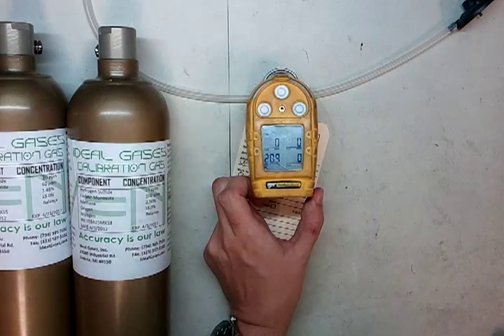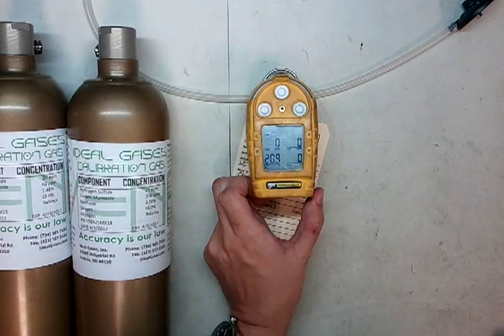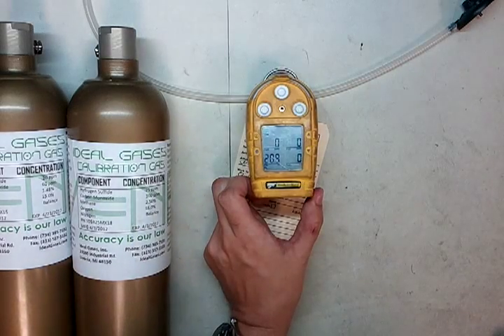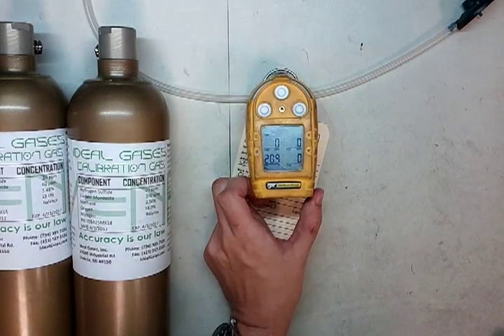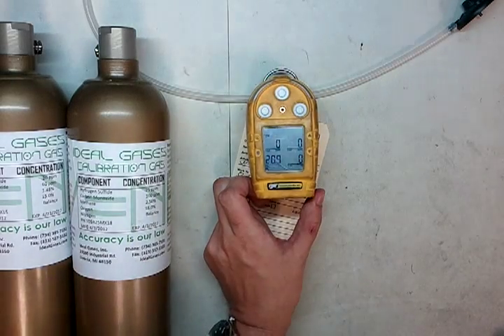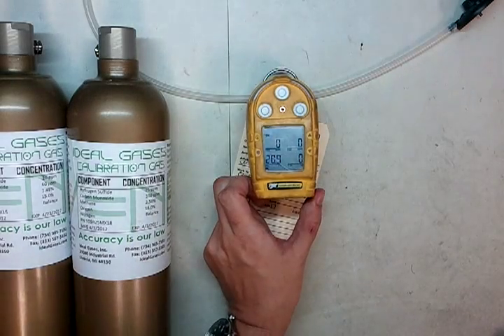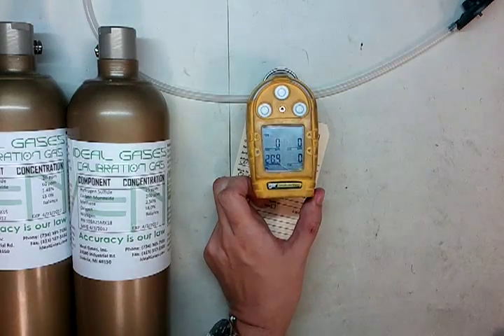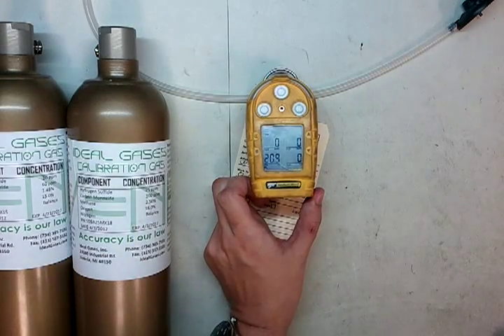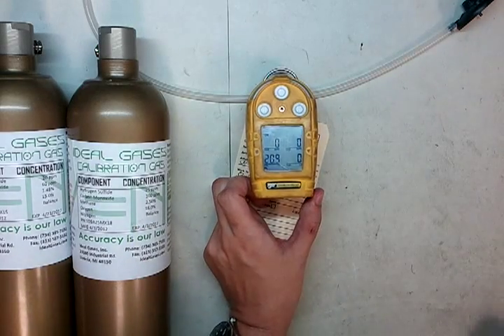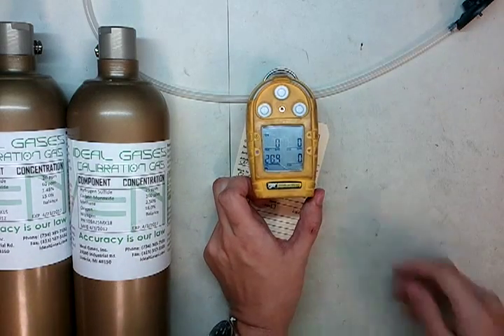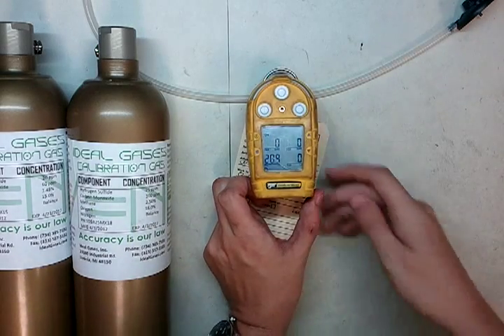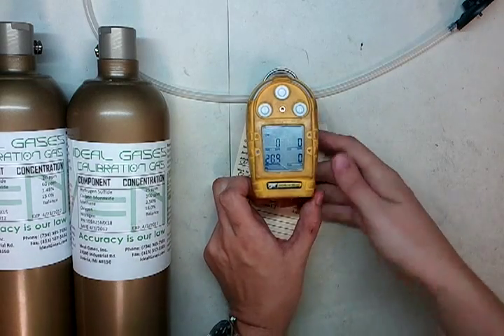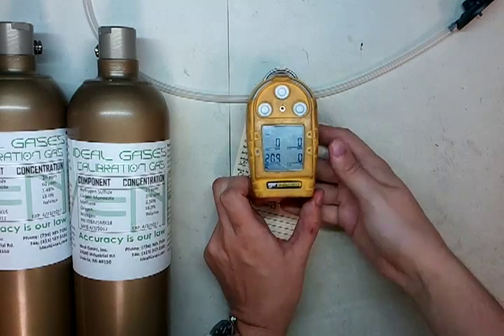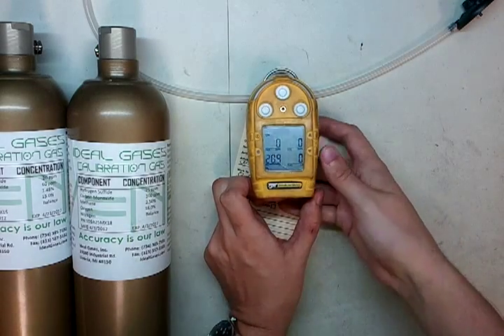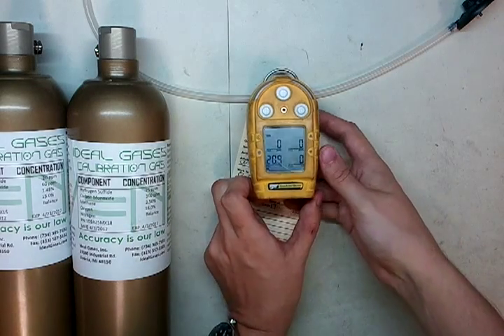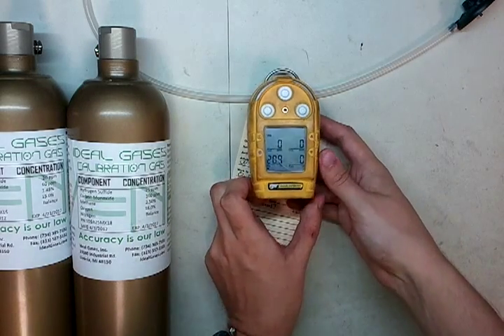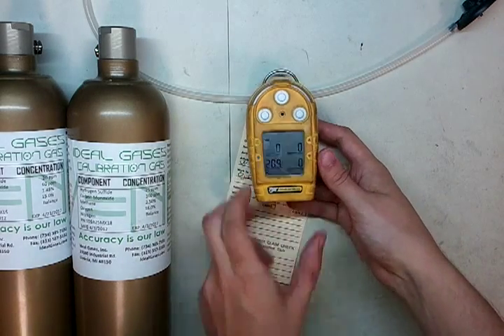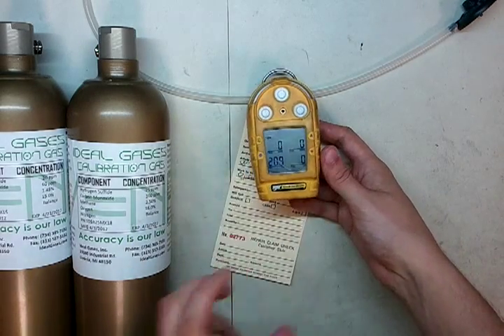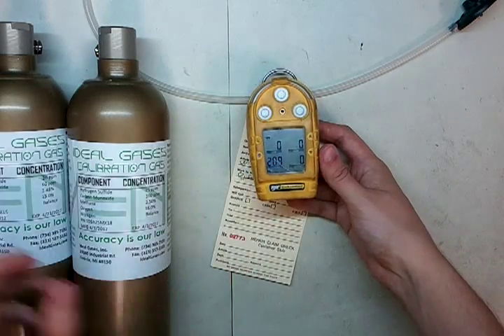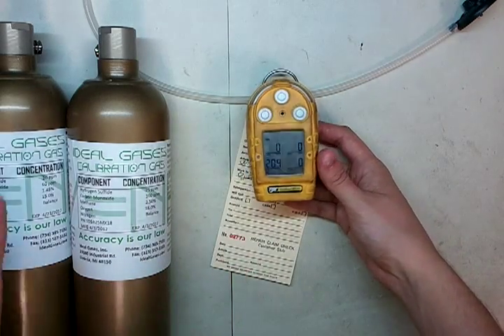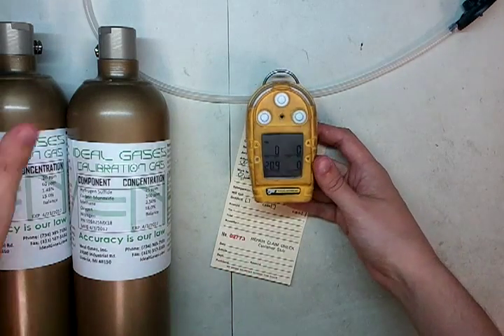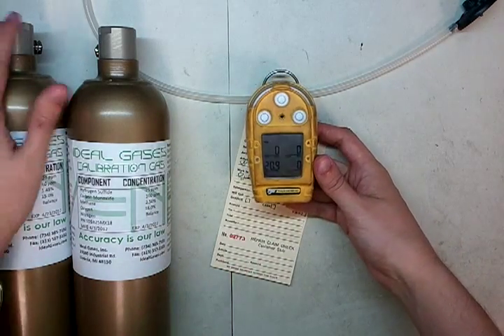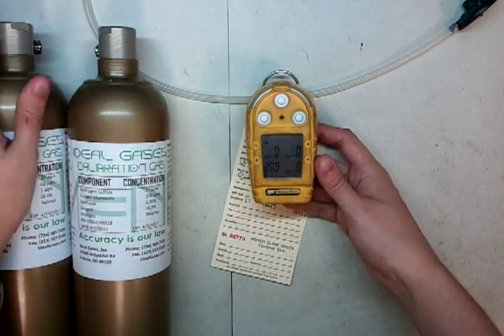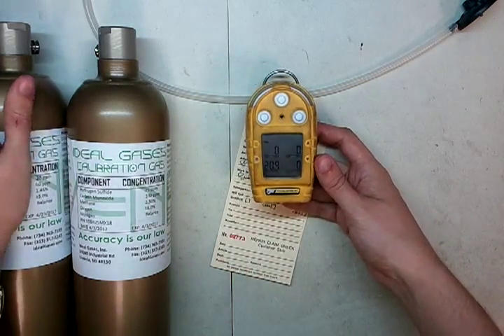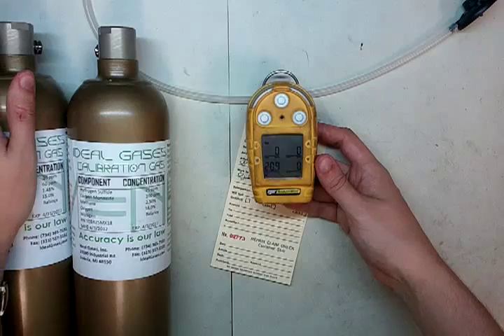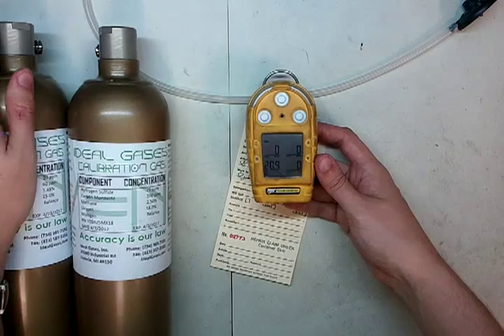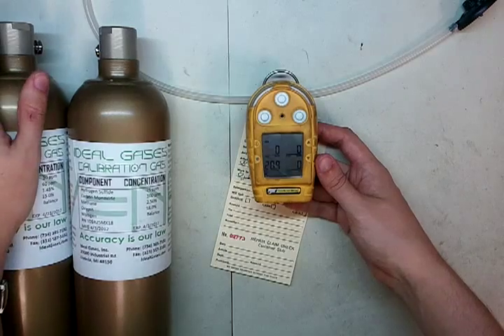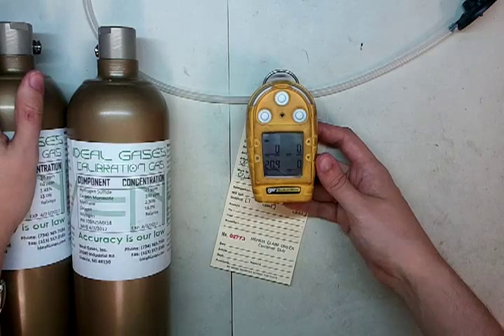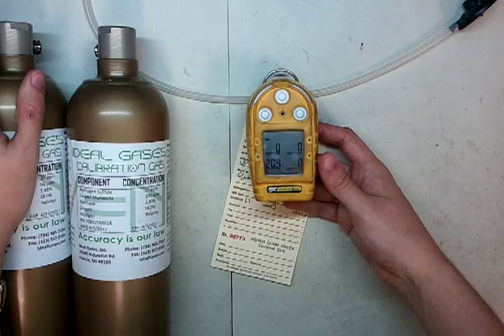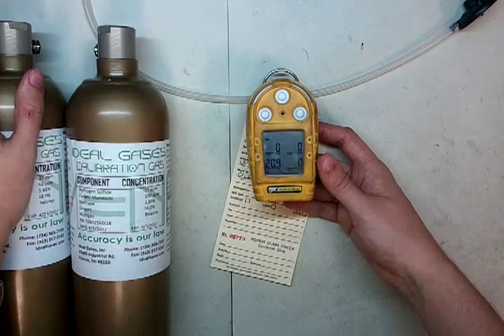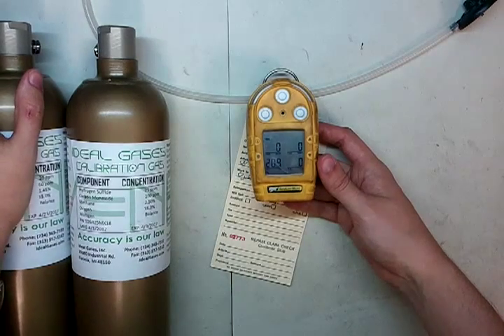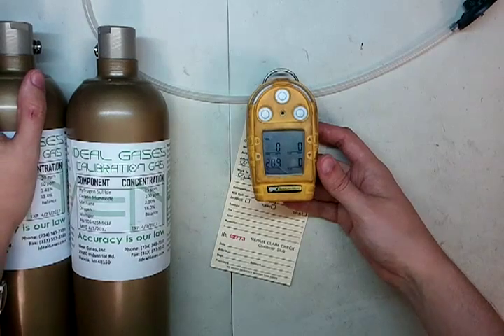Hi there, I'm James Moore, and this is an Ideal Calibrations How to Affect a Gas Monitor video.